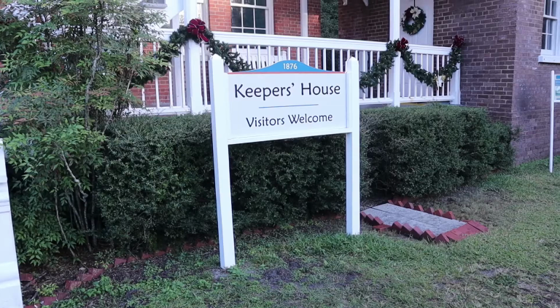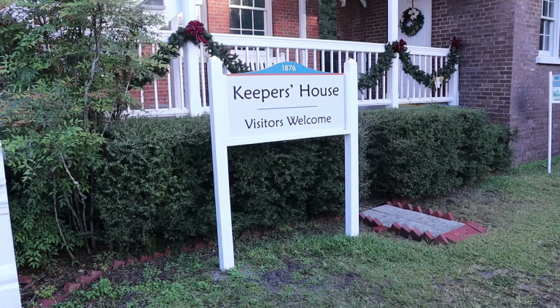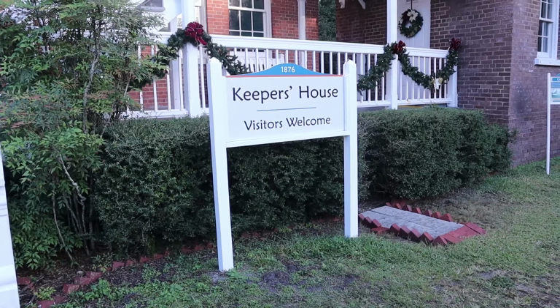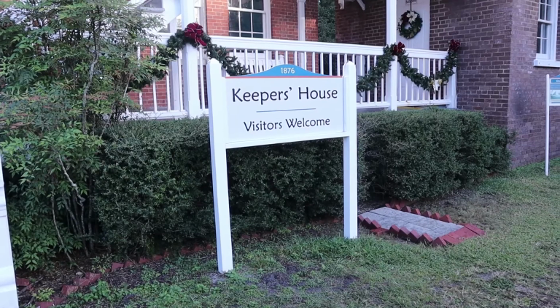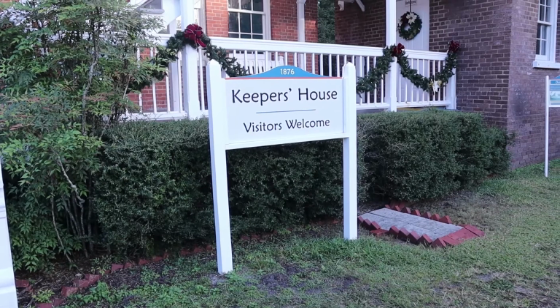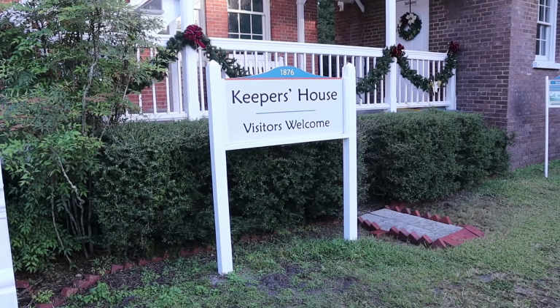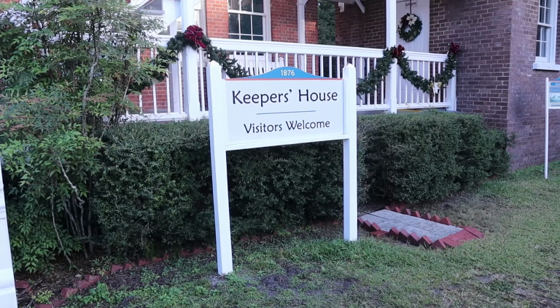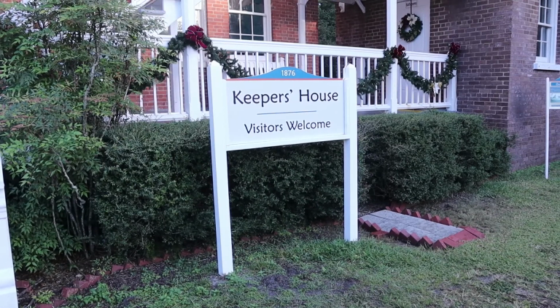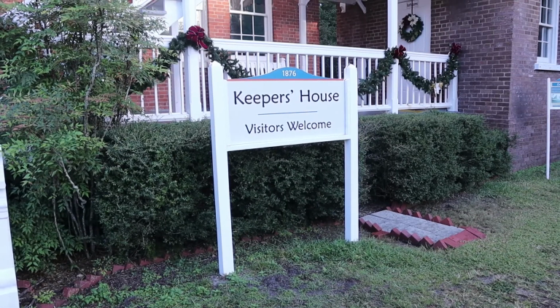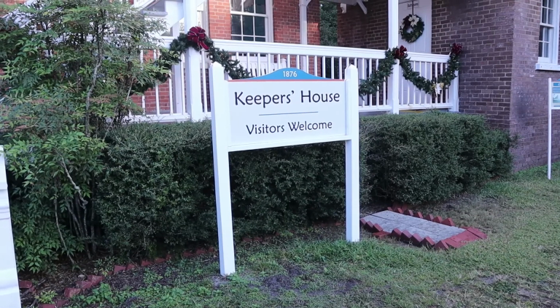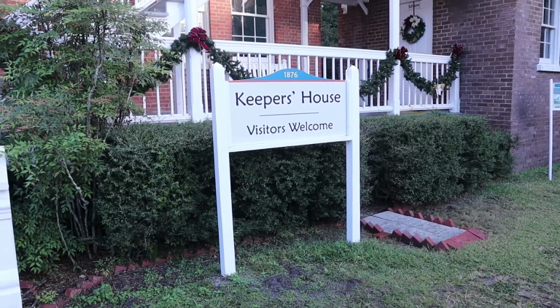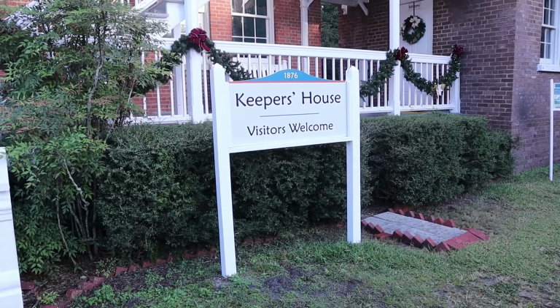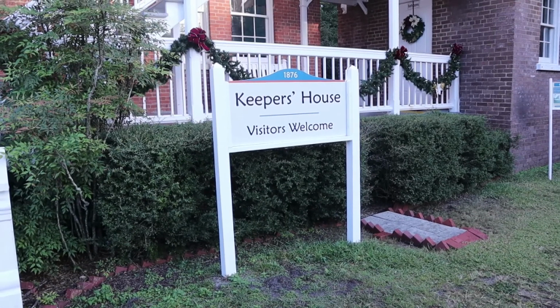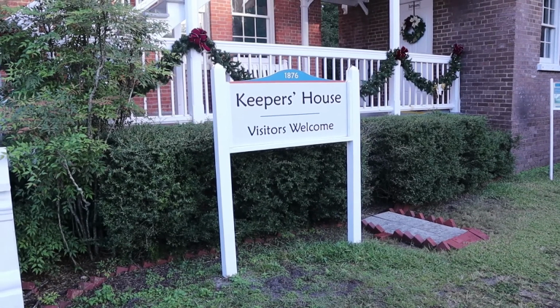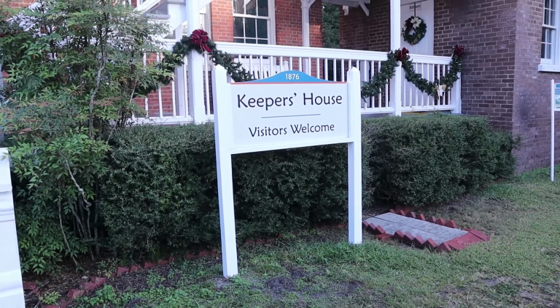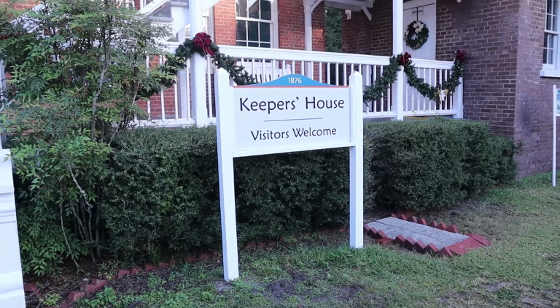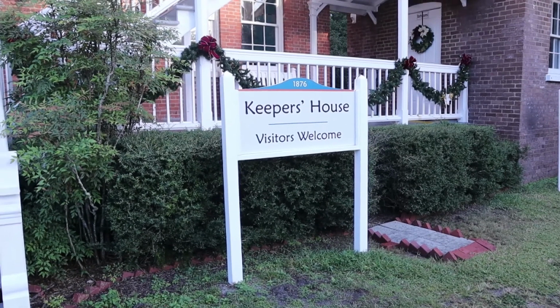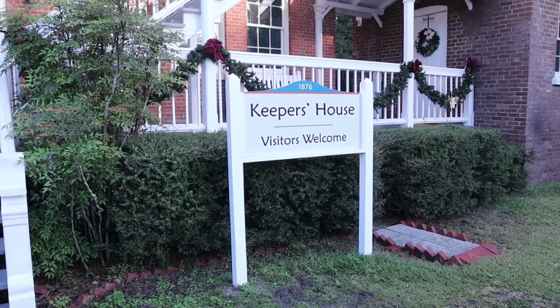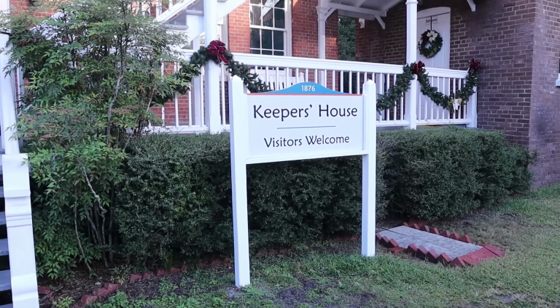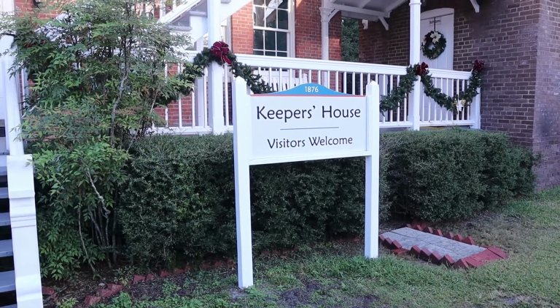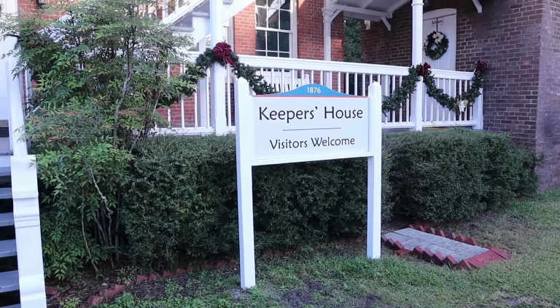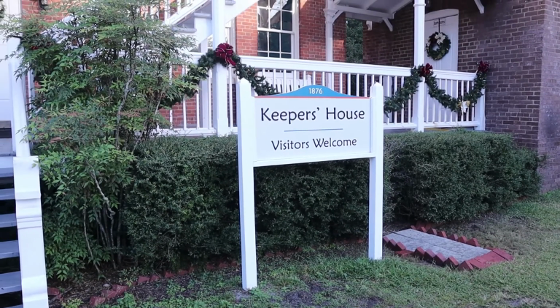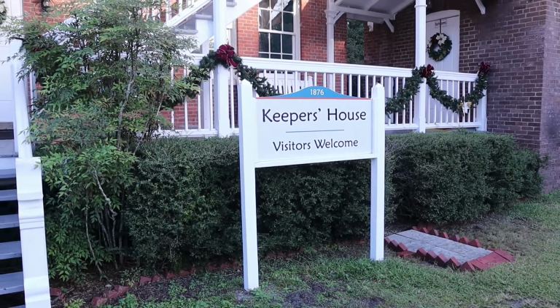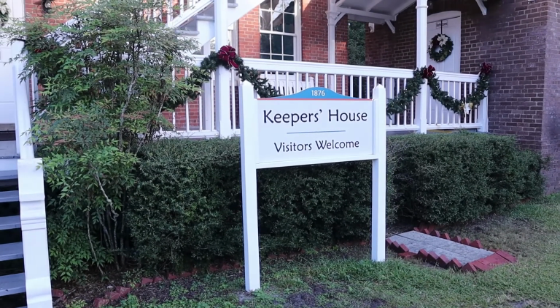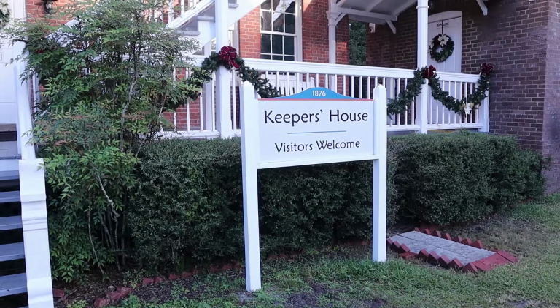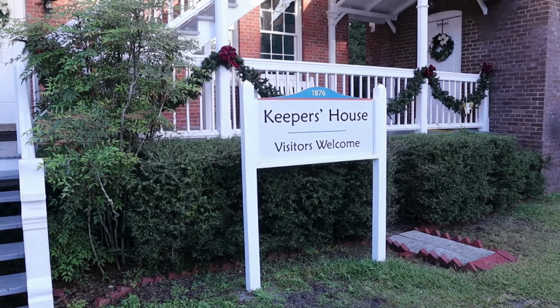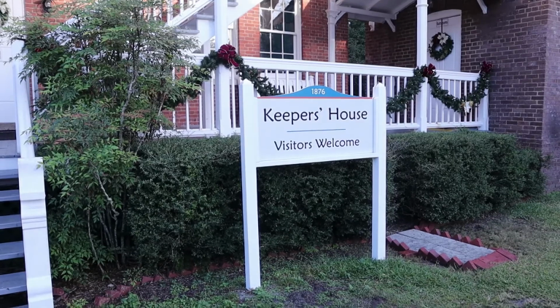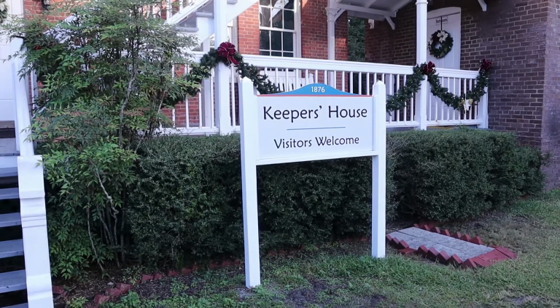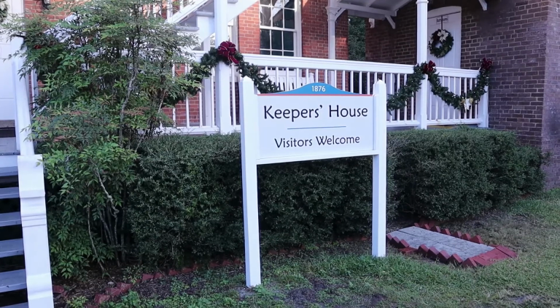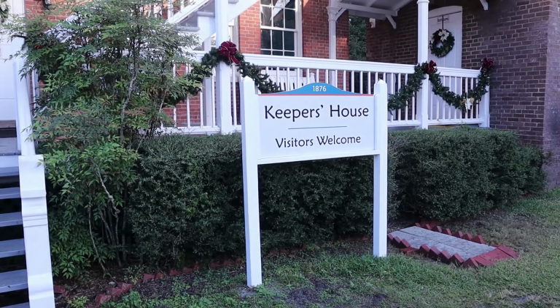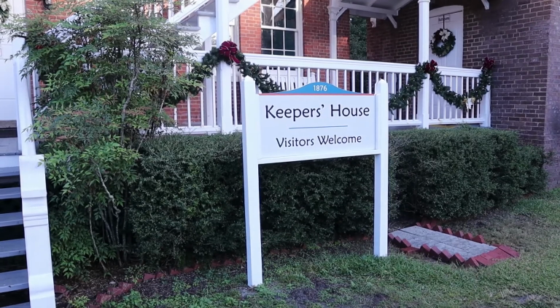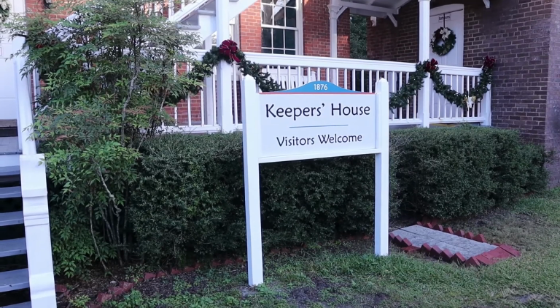Now that we've successfully climbed to the top of the lighthouse, let's check out the keepers' house.